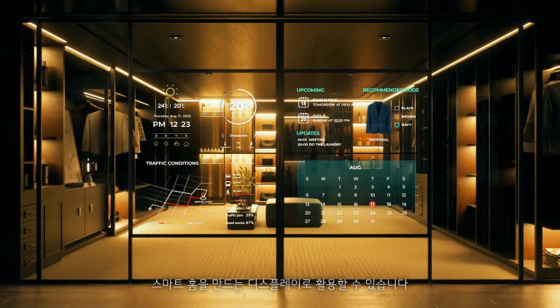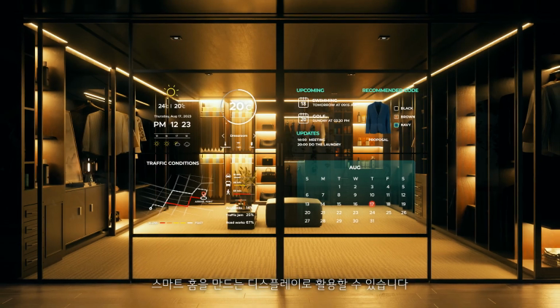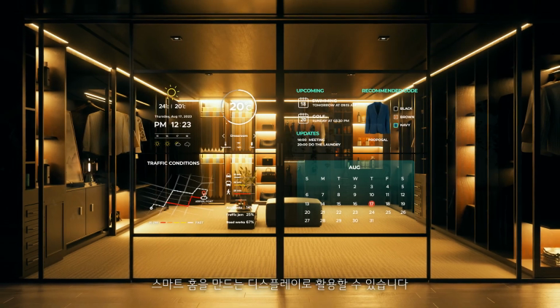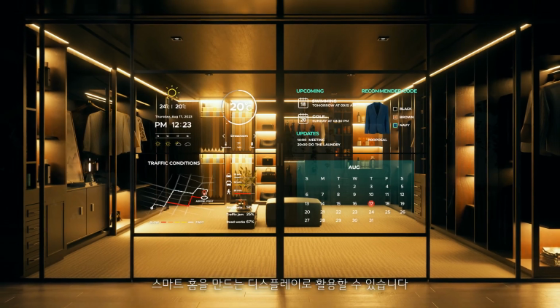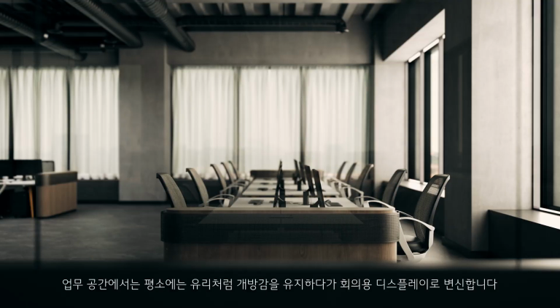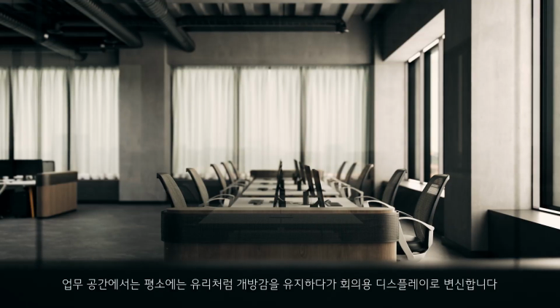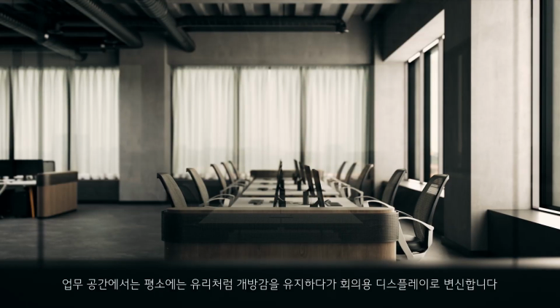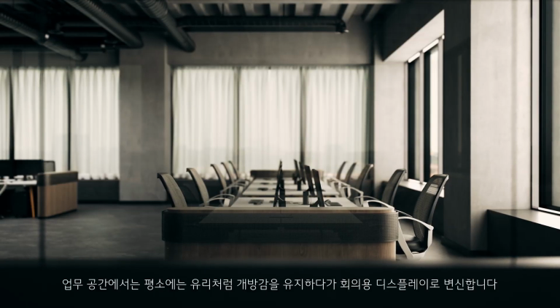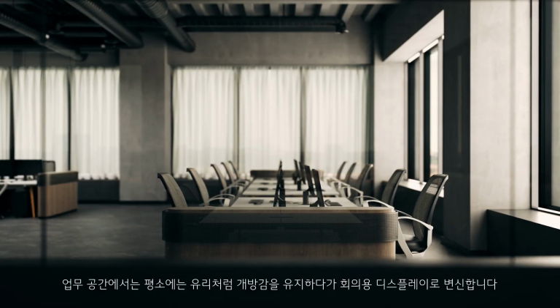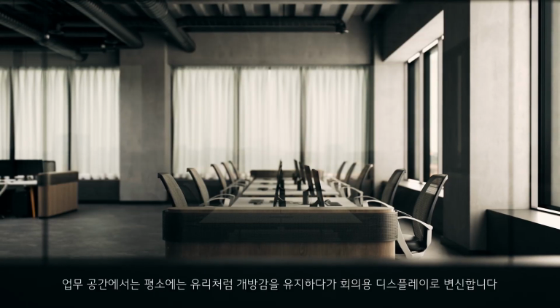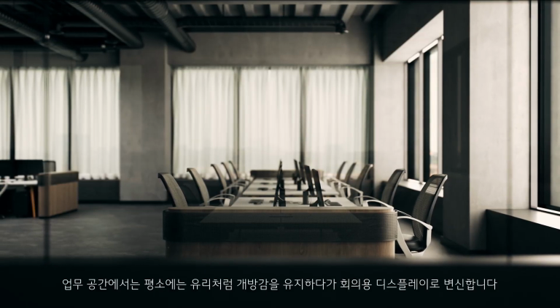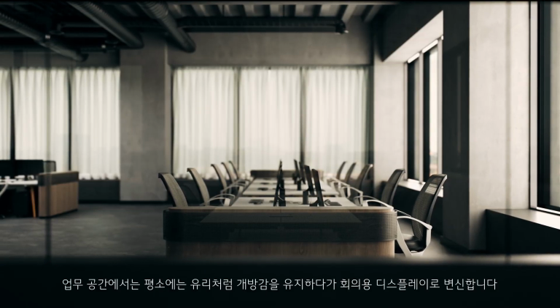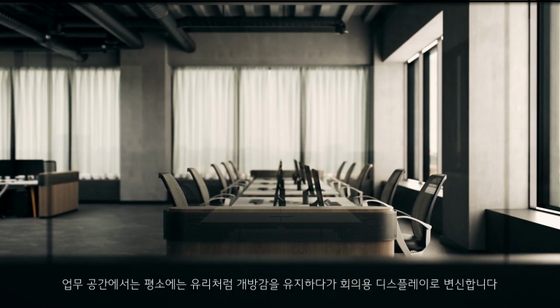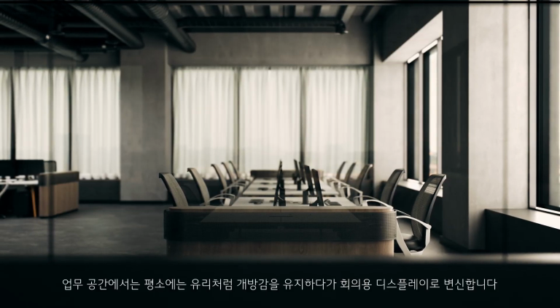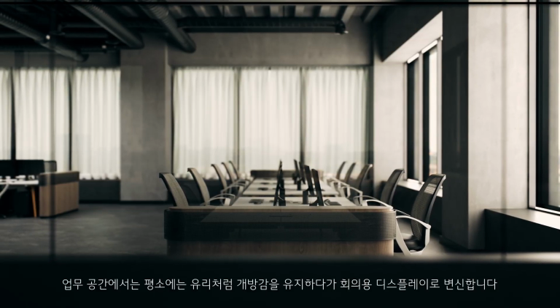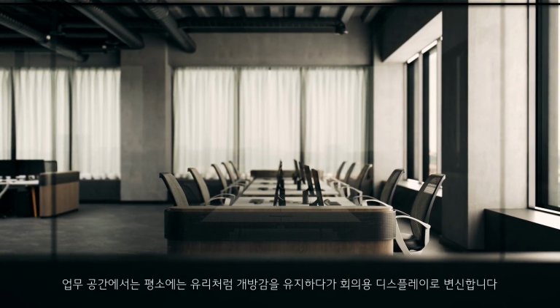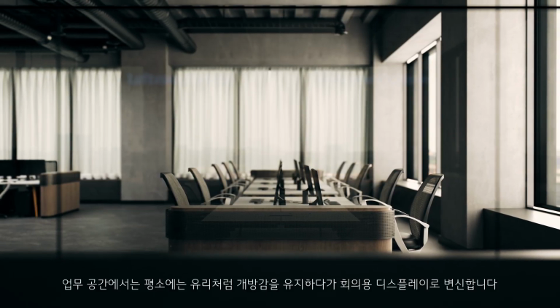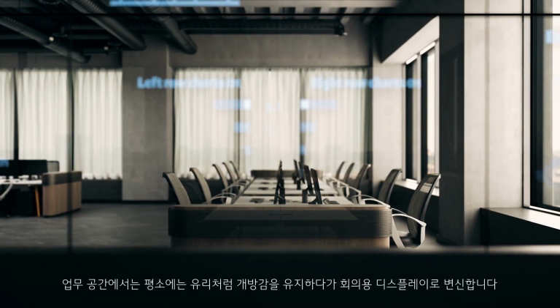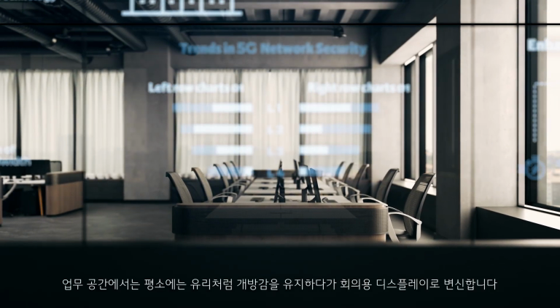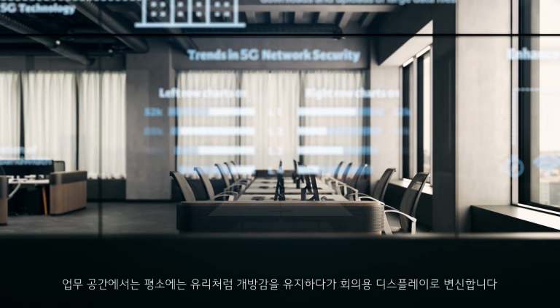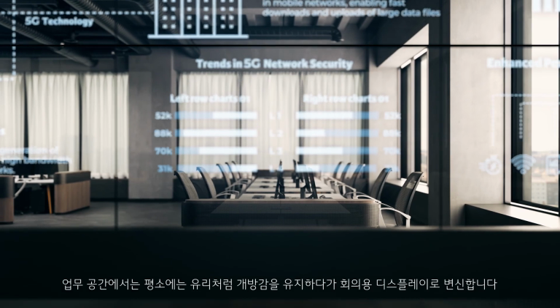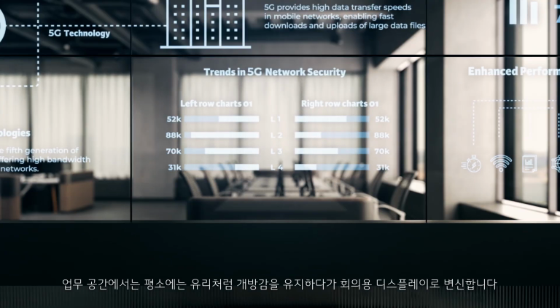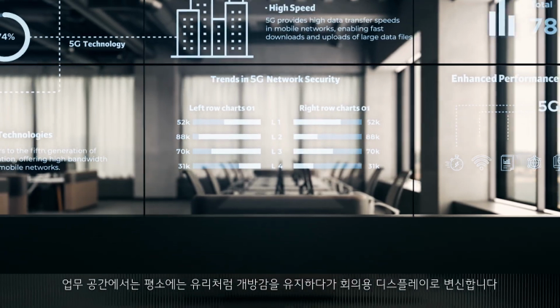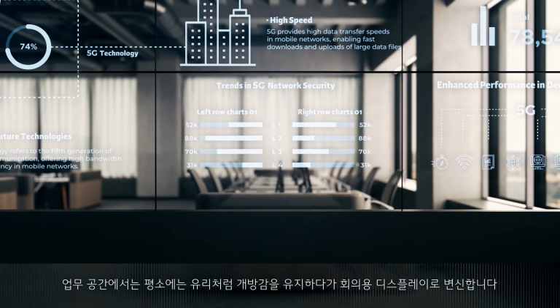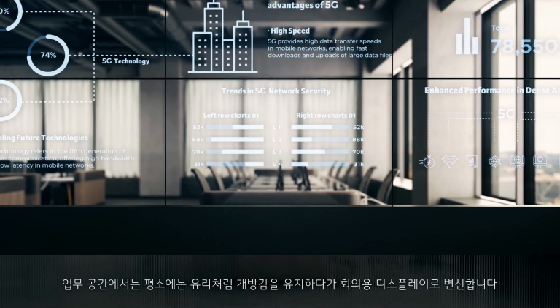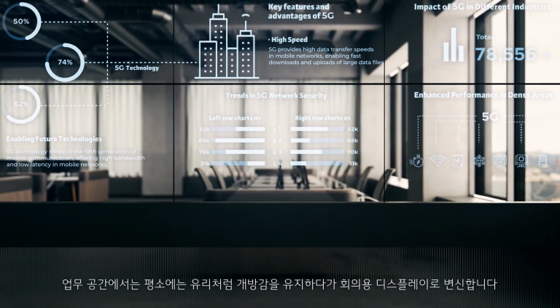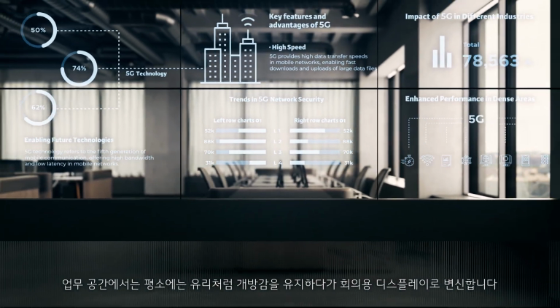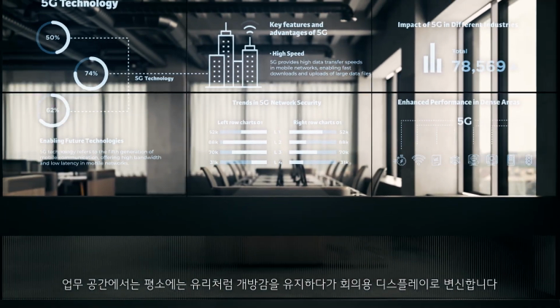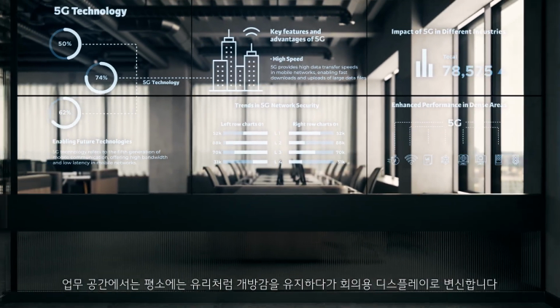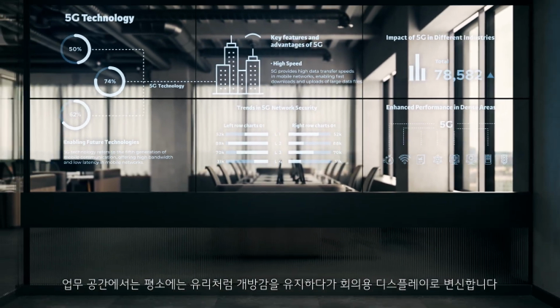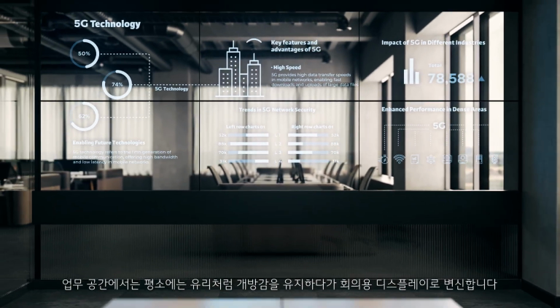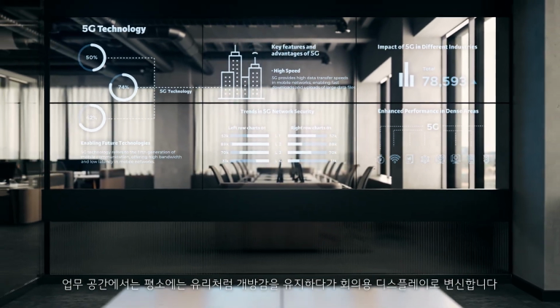In offices, they offer the openness of glass walls and when needed convert into collaborative workspace displays.